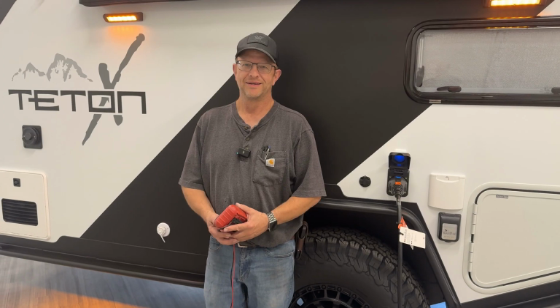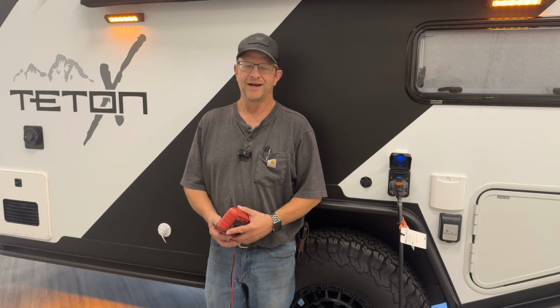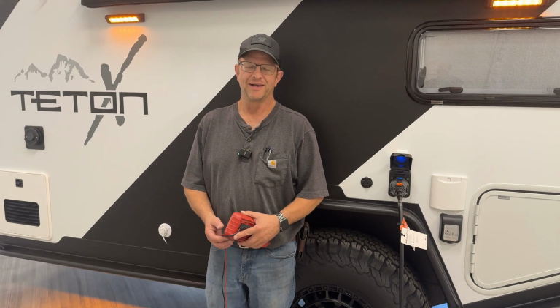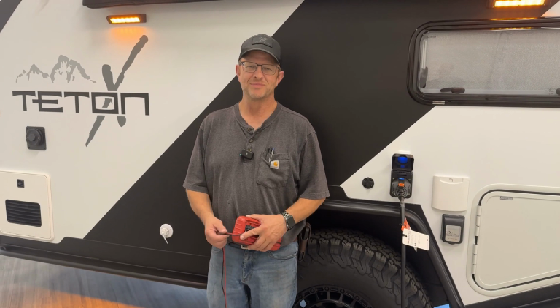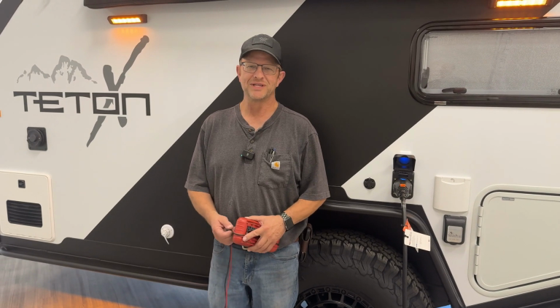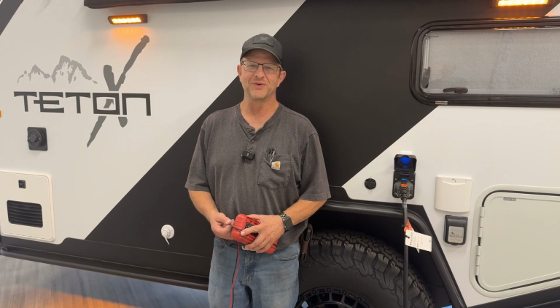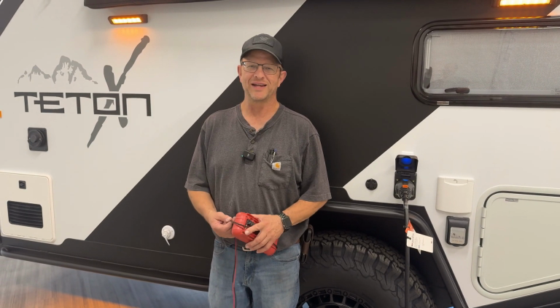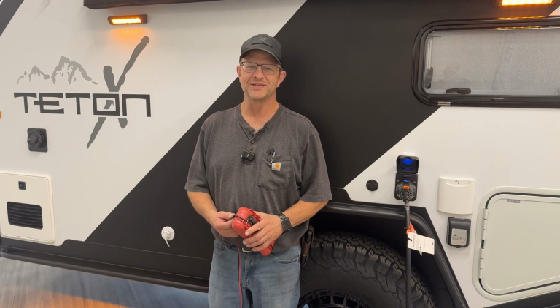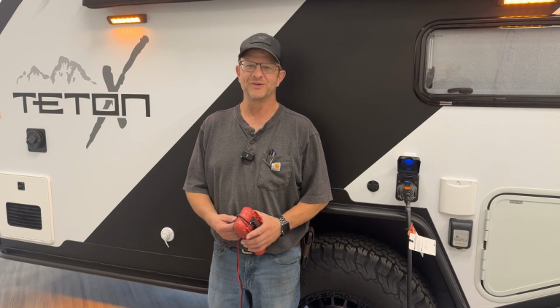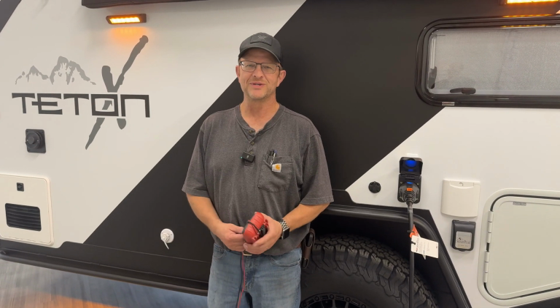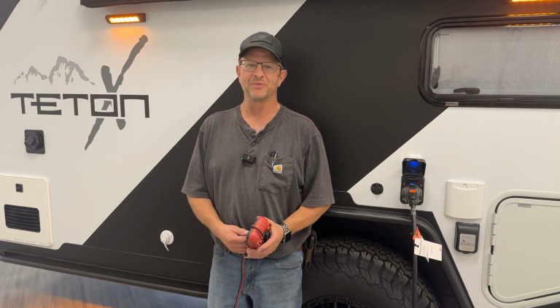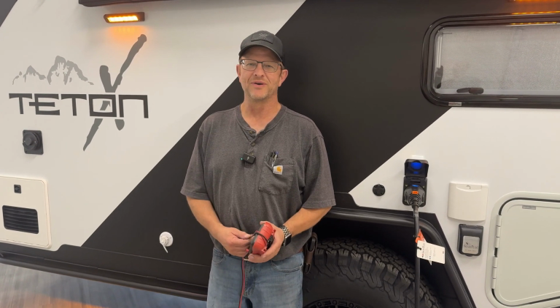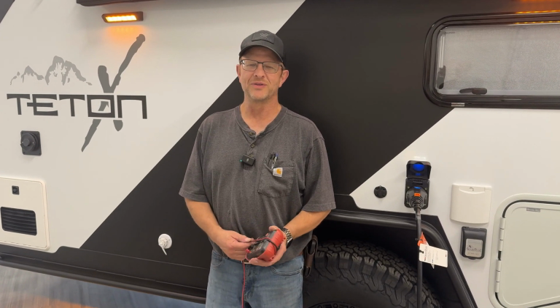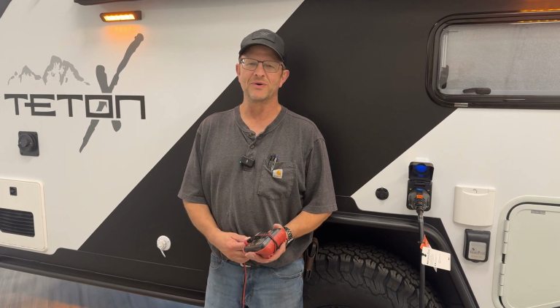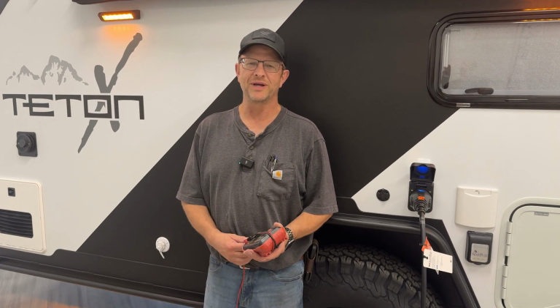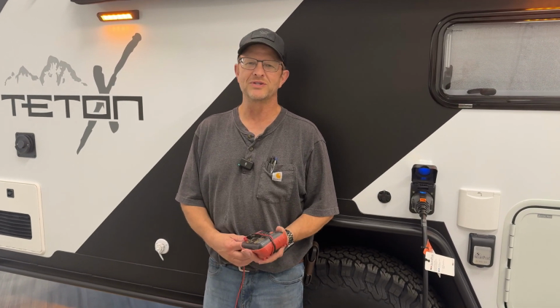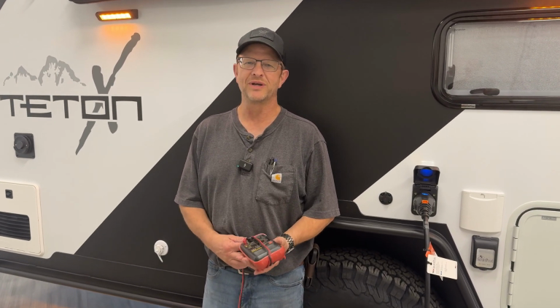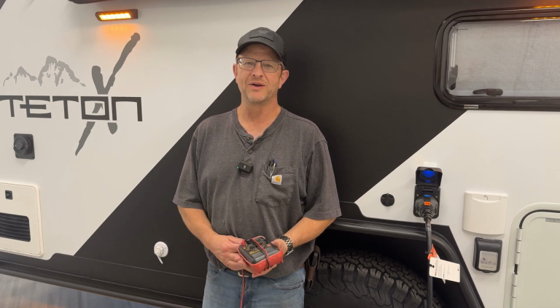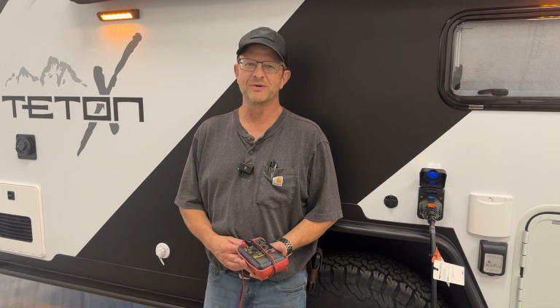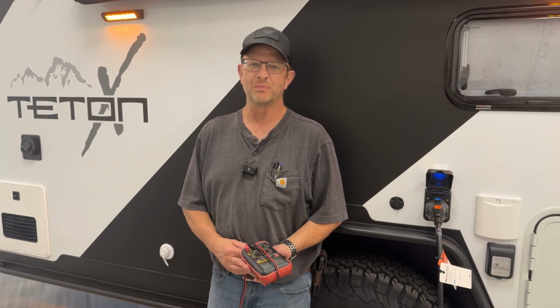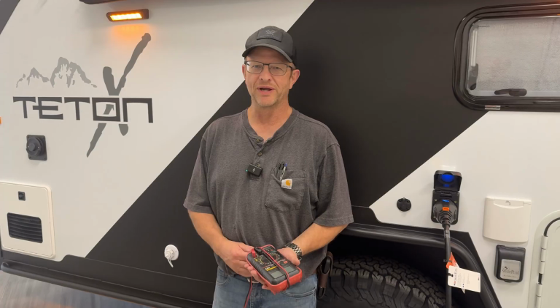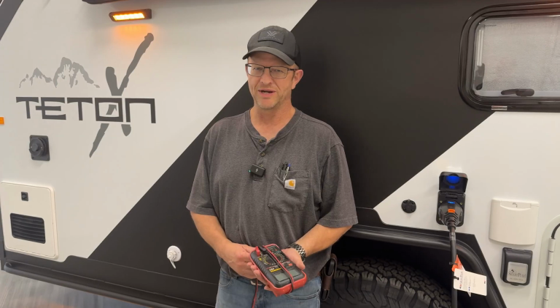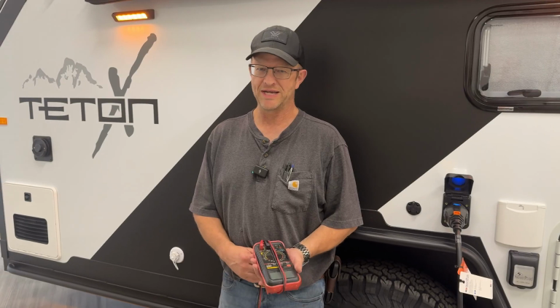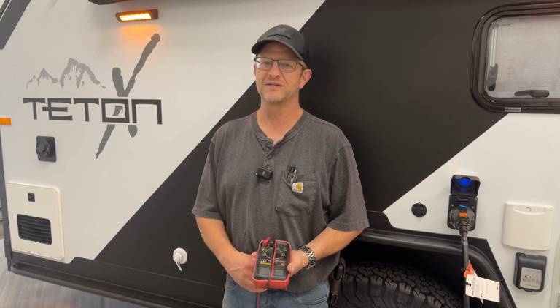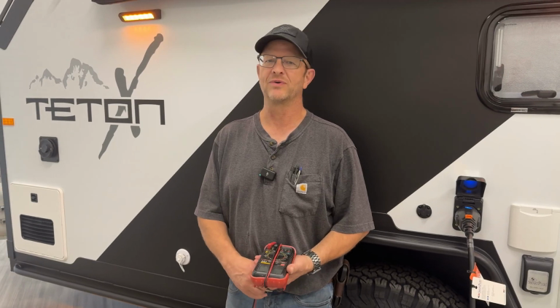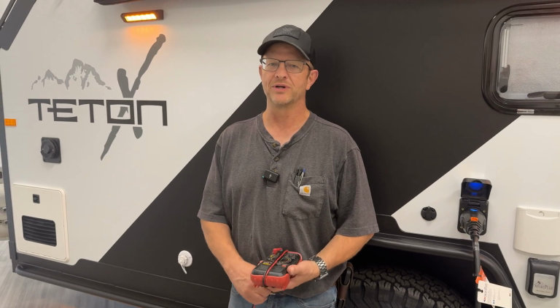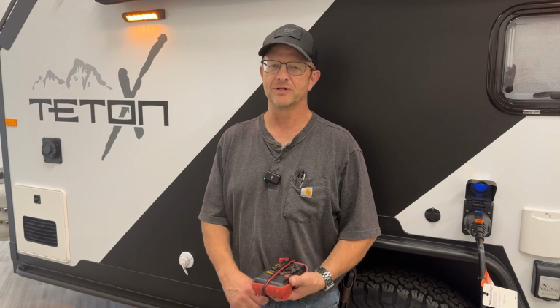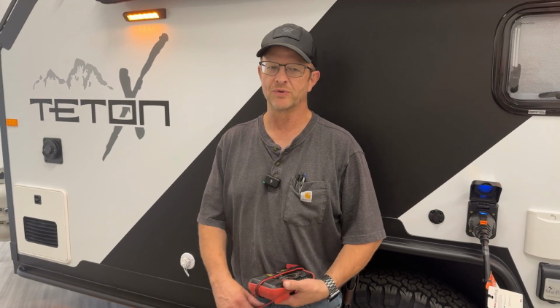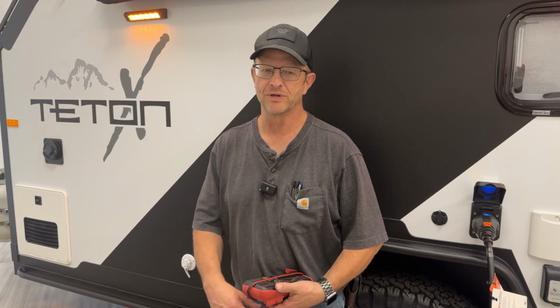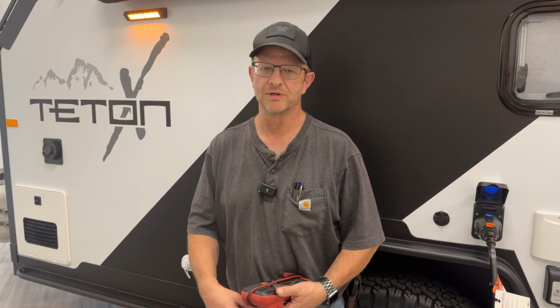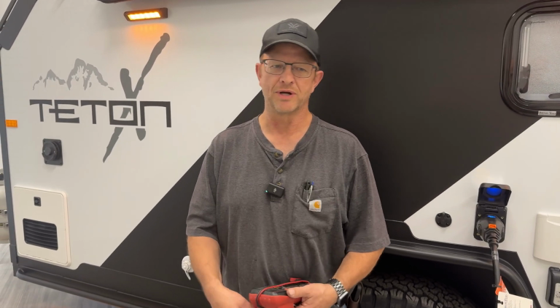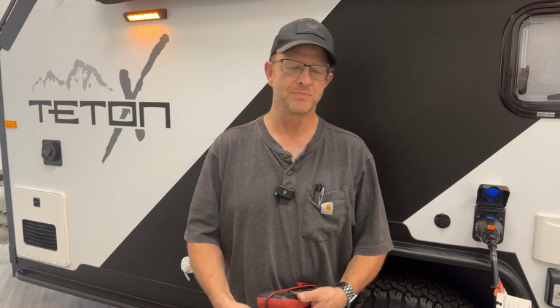Hi, I'm Steve with Atlas Outdoors. I'm going to run through quick and show you how to do the polarity test for your solar hookups.